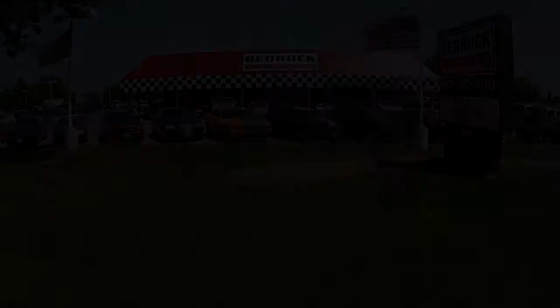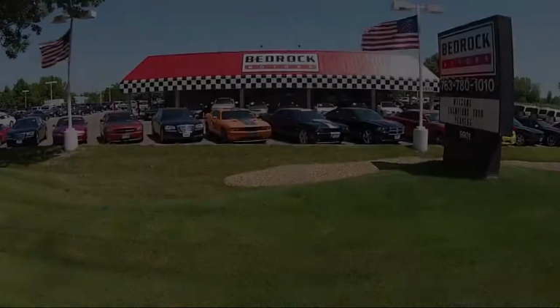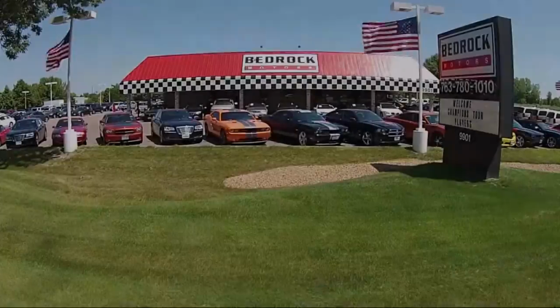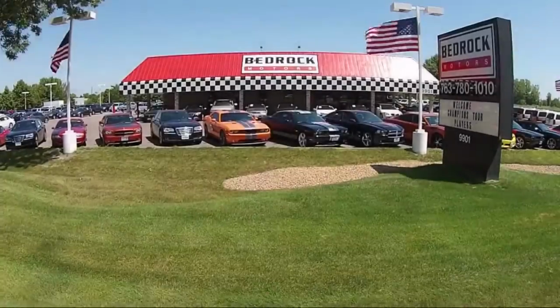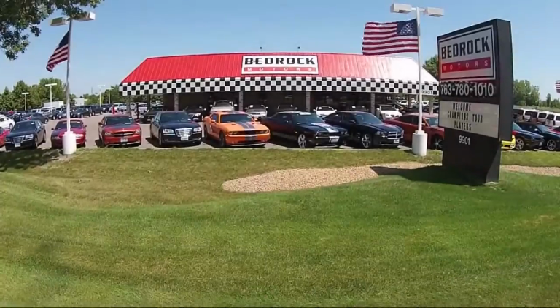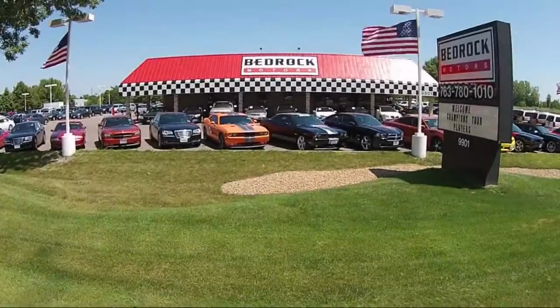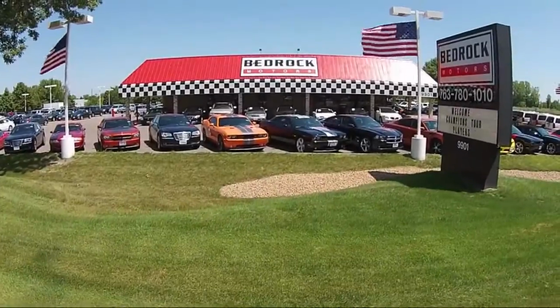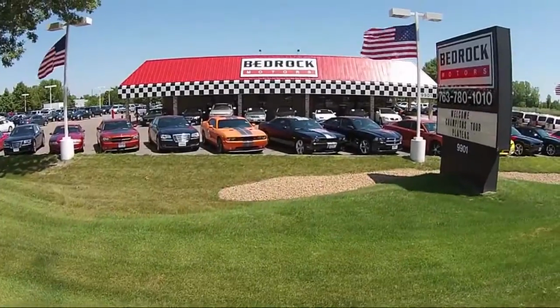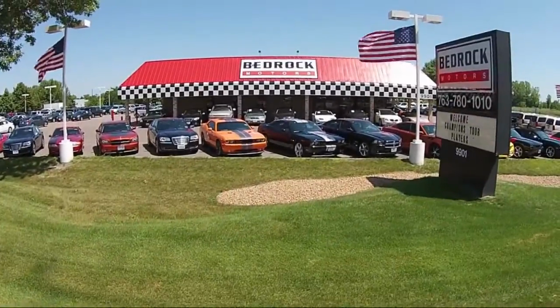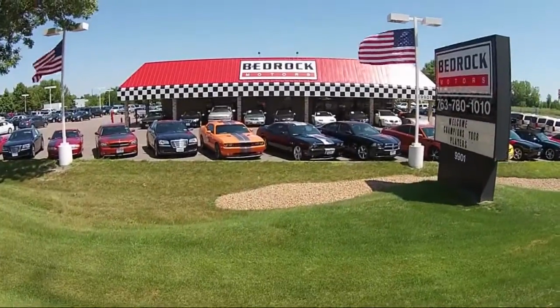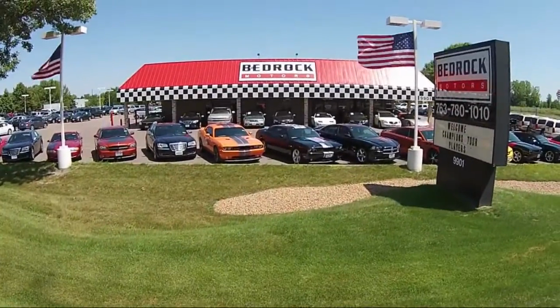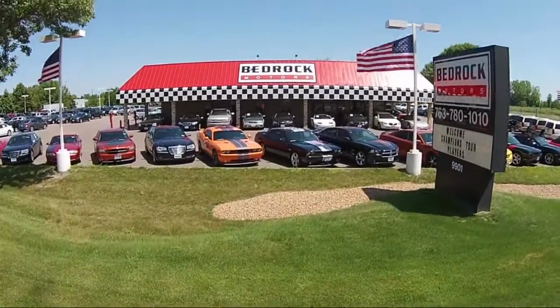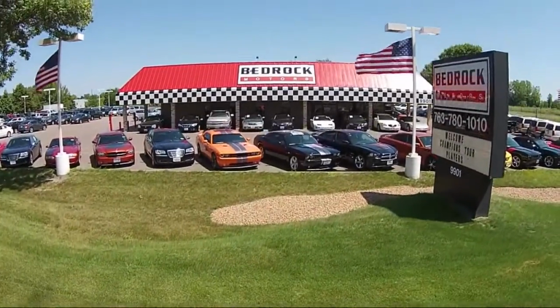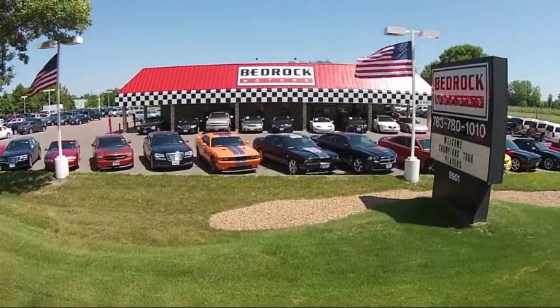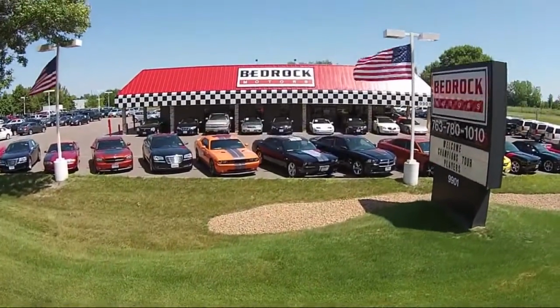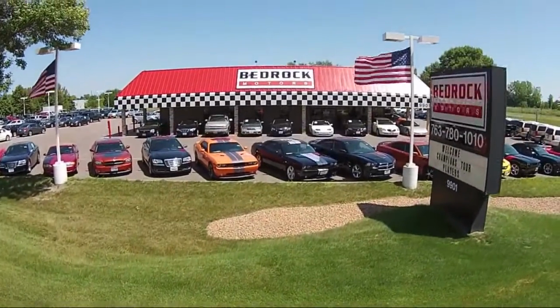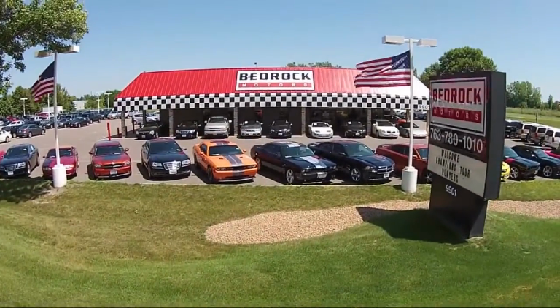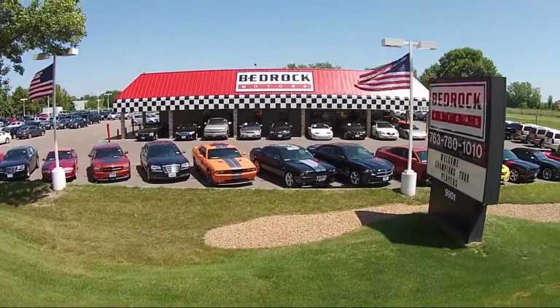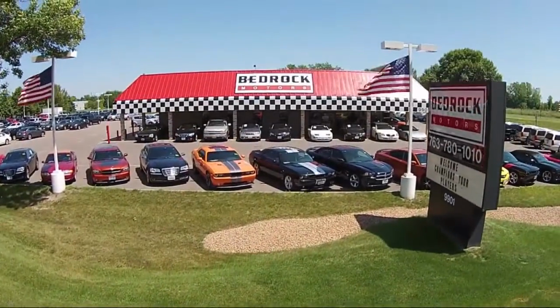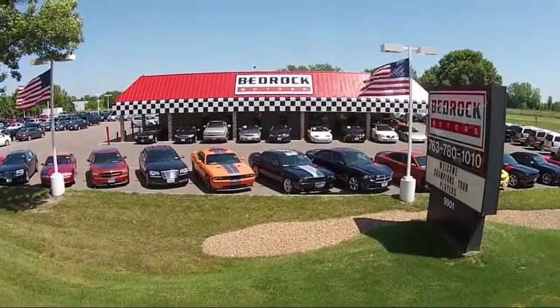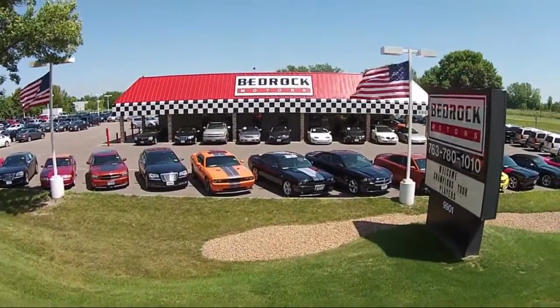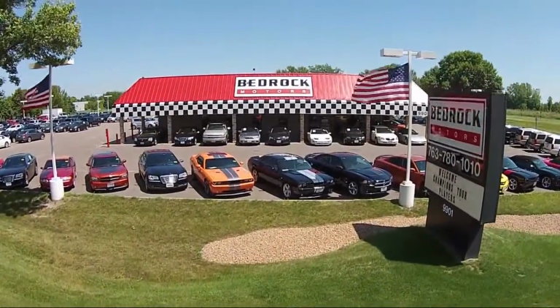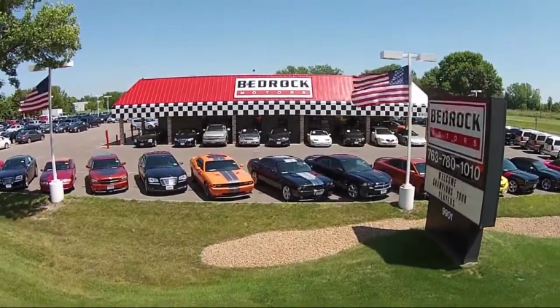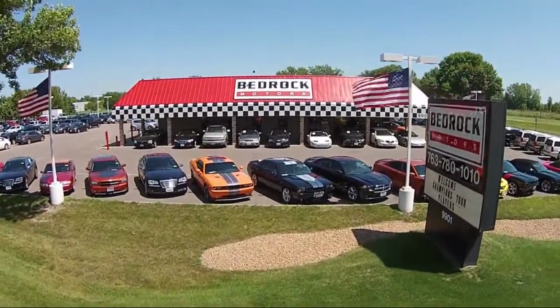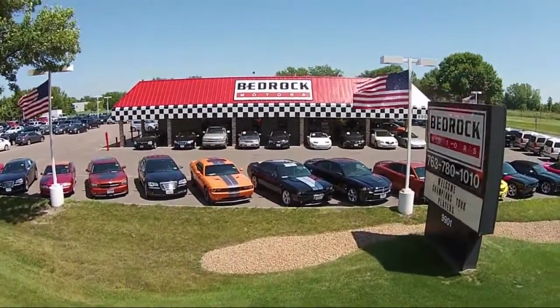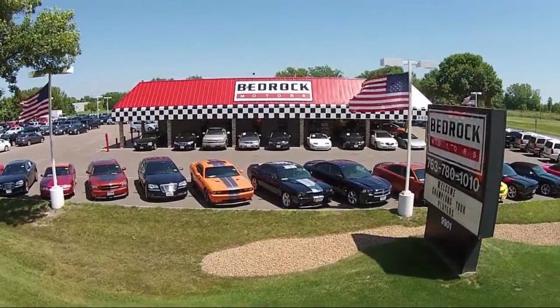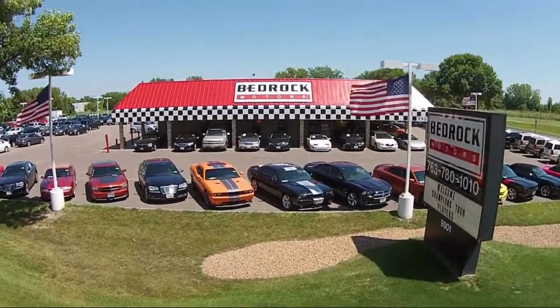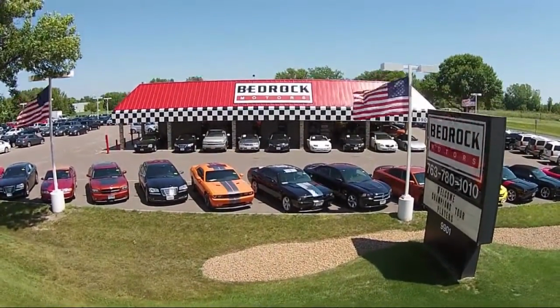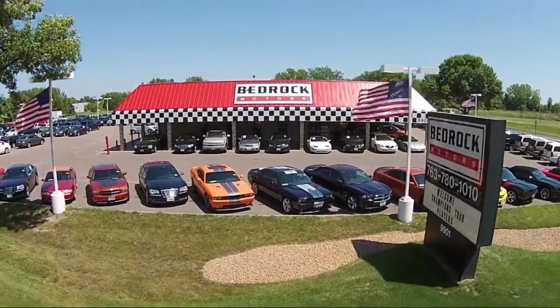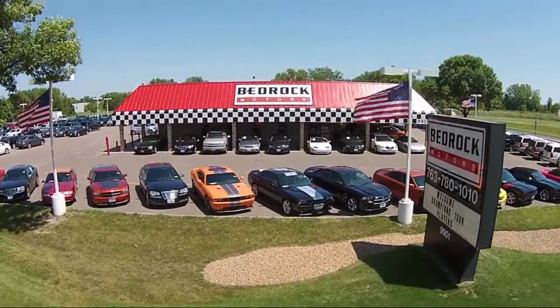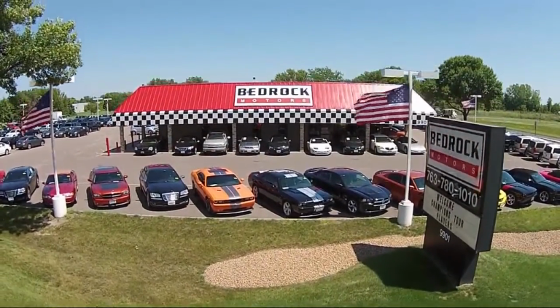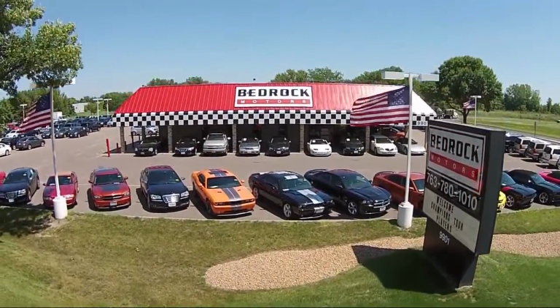Welcome to Bedrock Motors, the Upper Midwest's largest auto wholesaler.